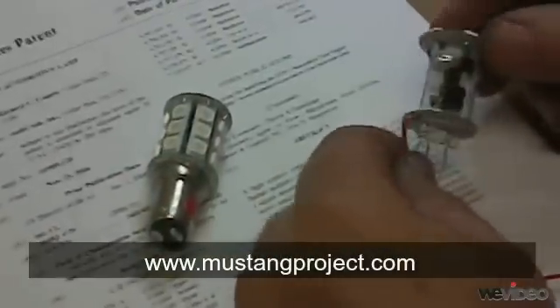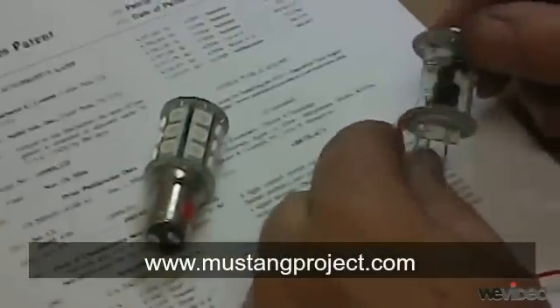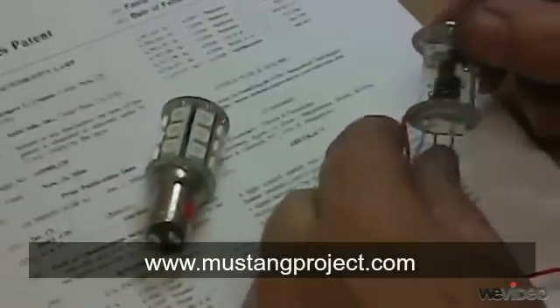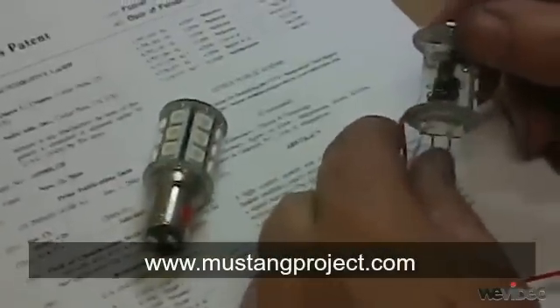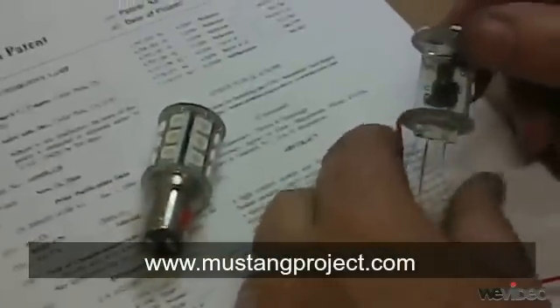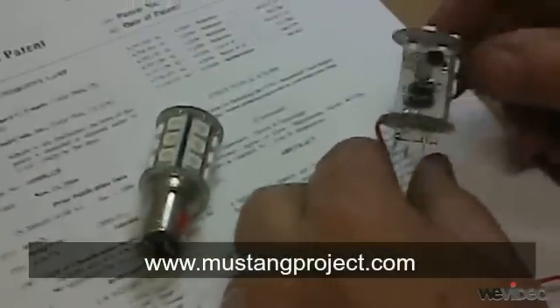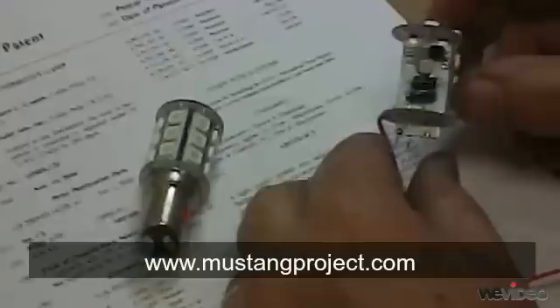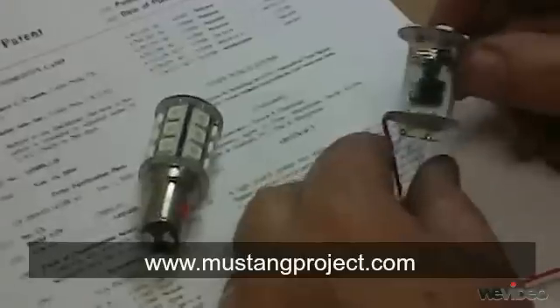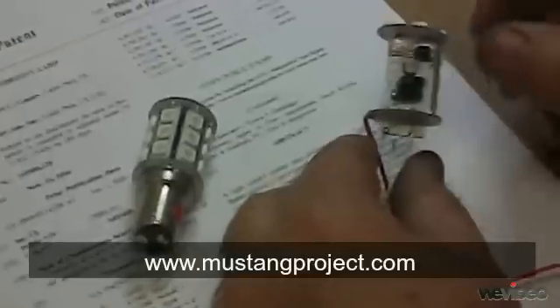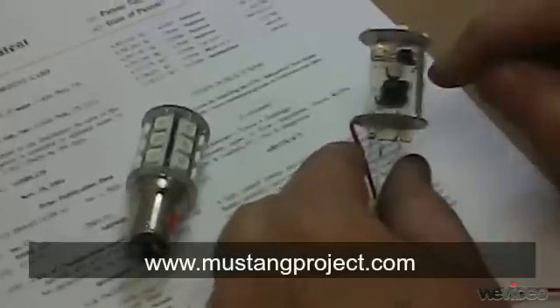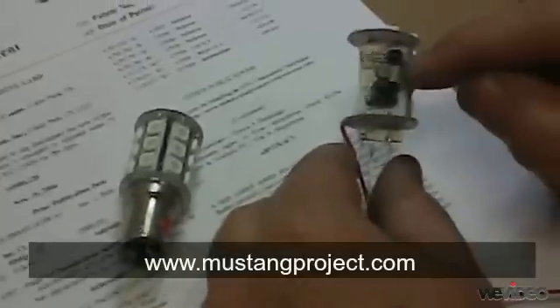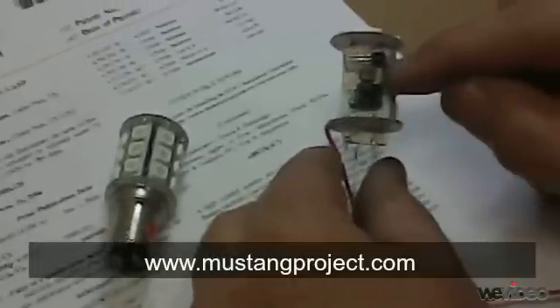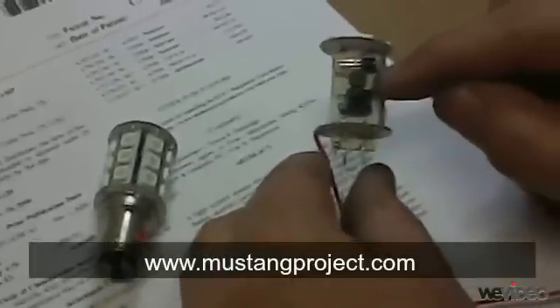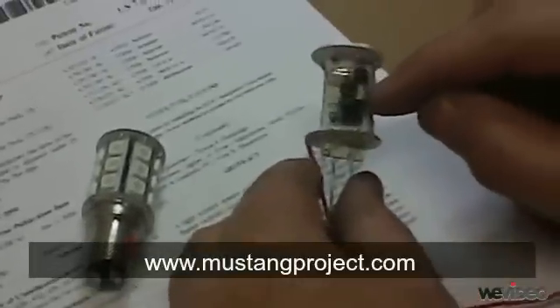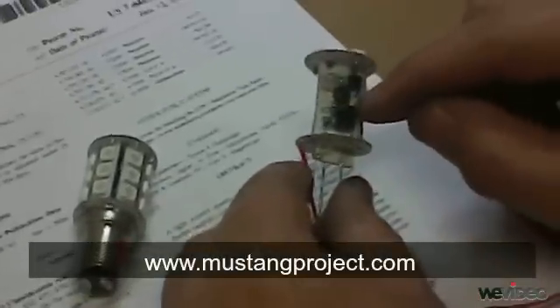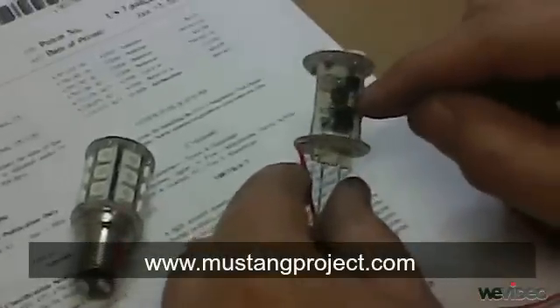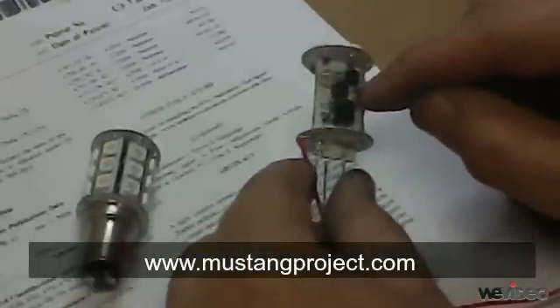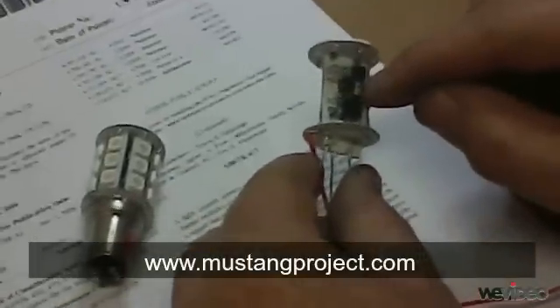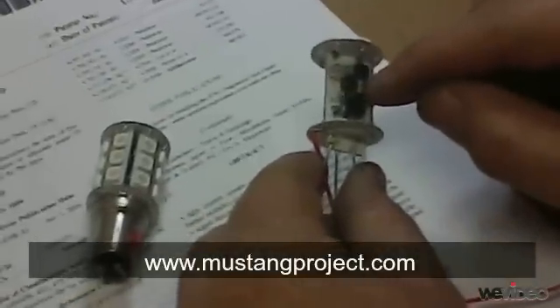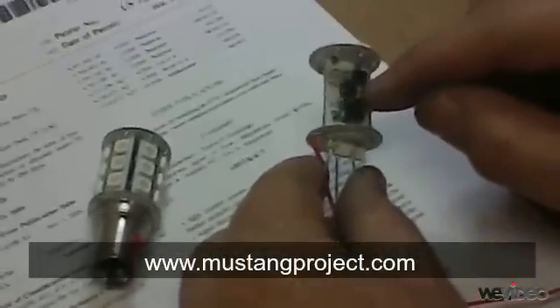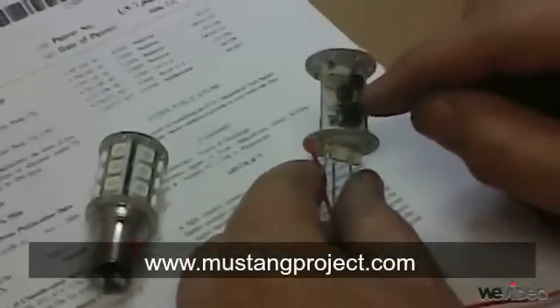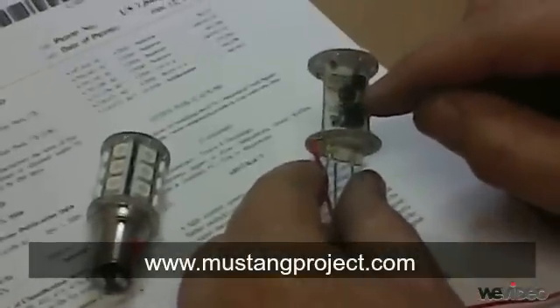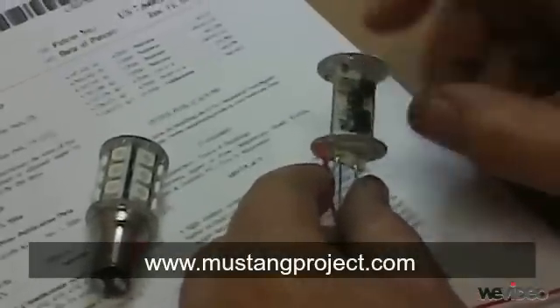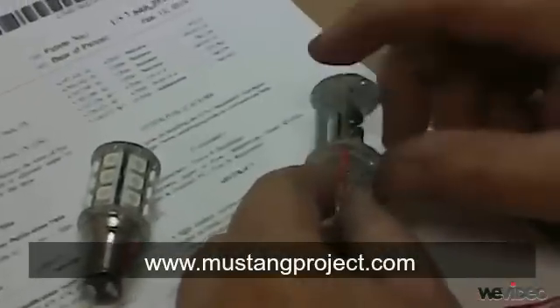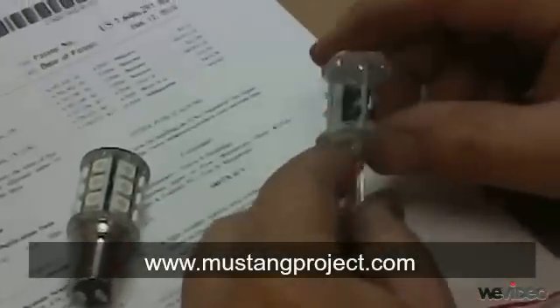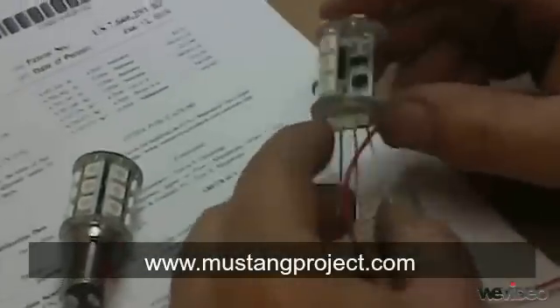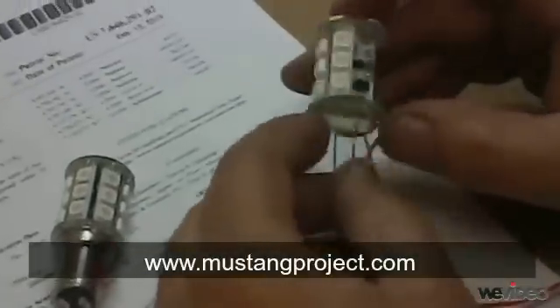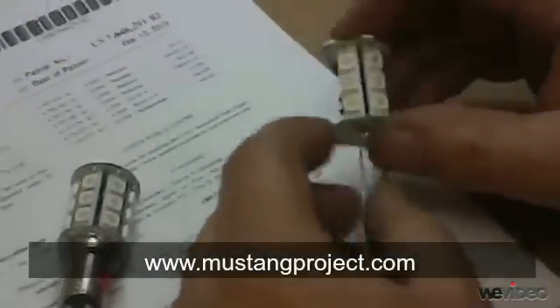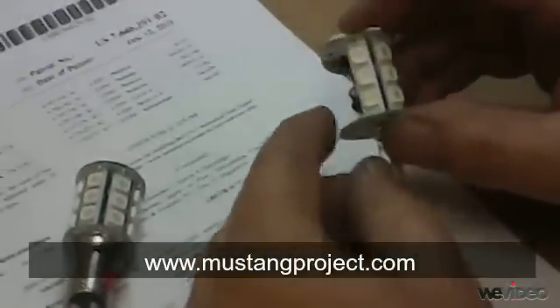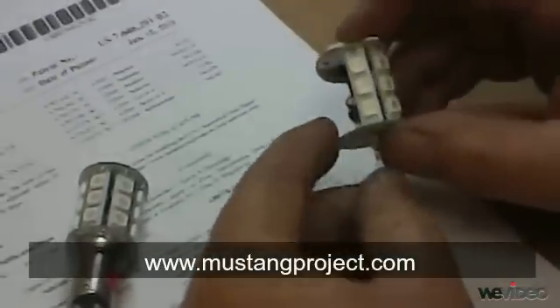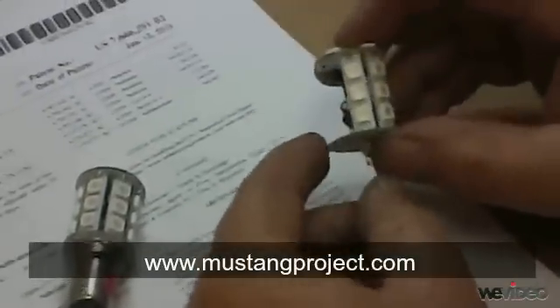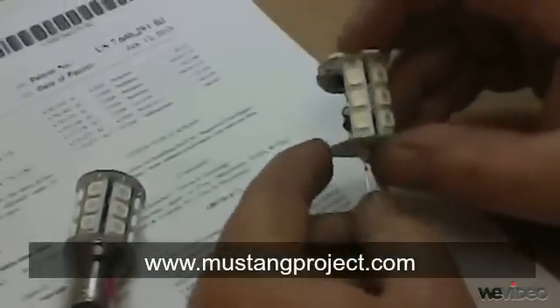On the other side of this printed circuit board, you'll see we also have a very sophisticated current control system, which allows more output.